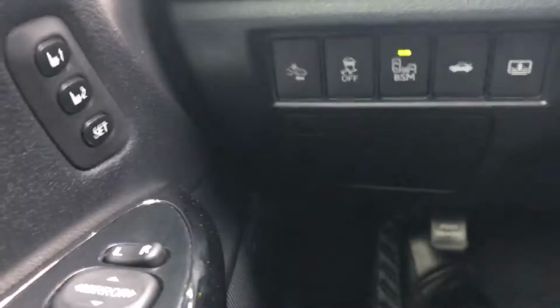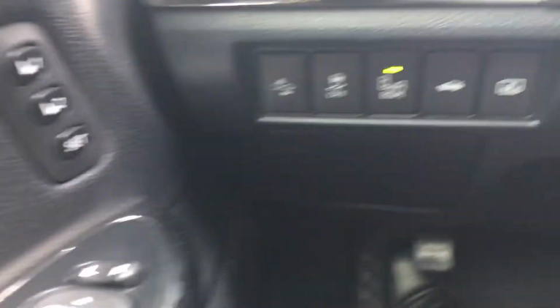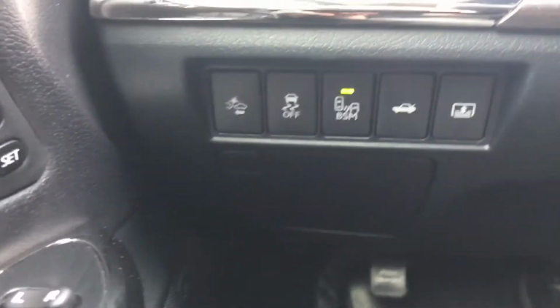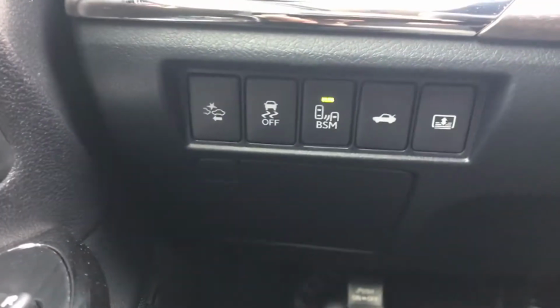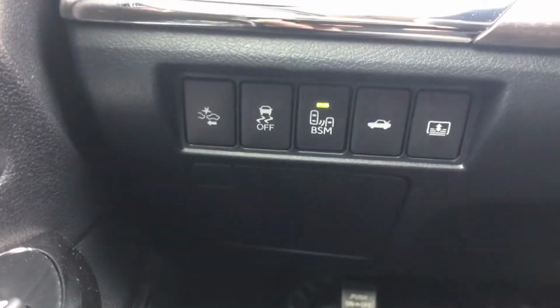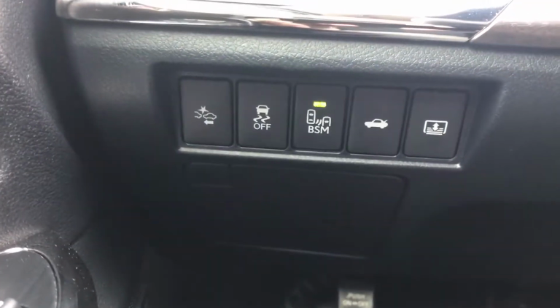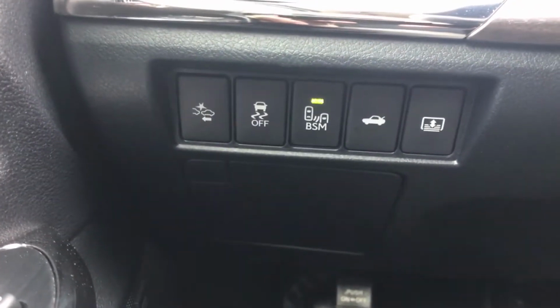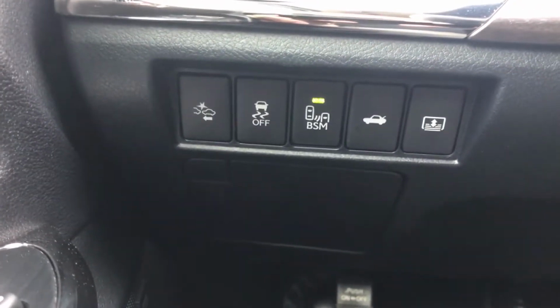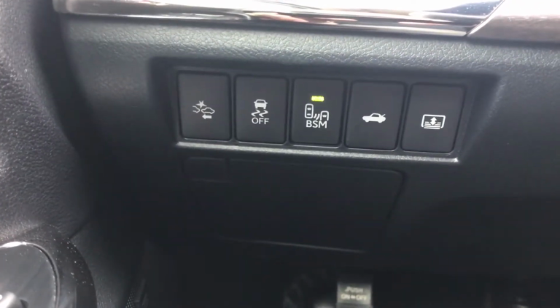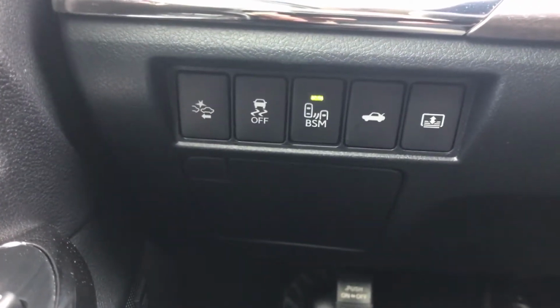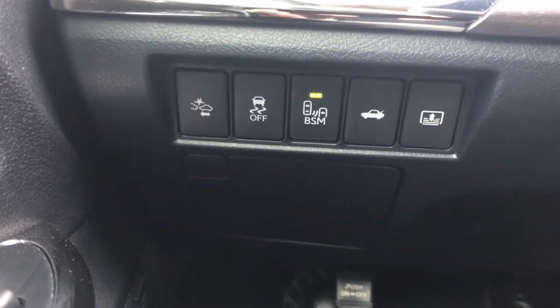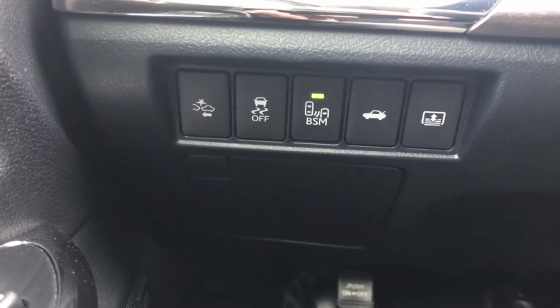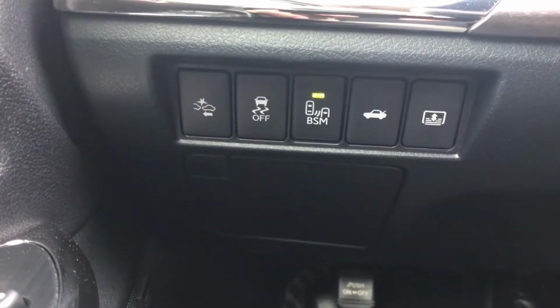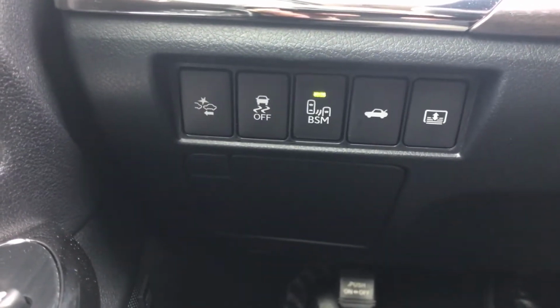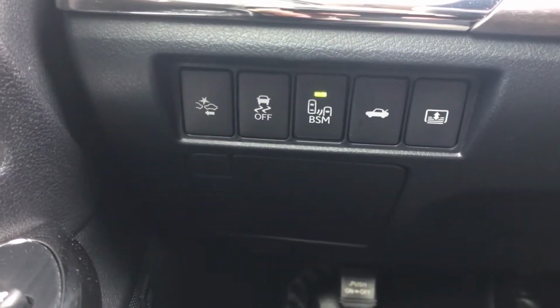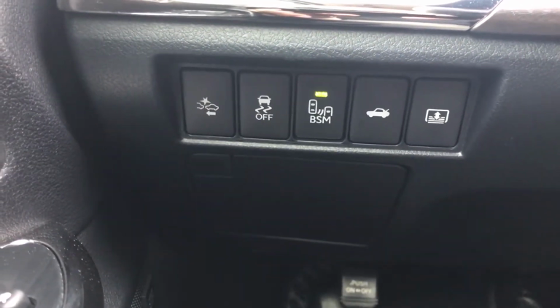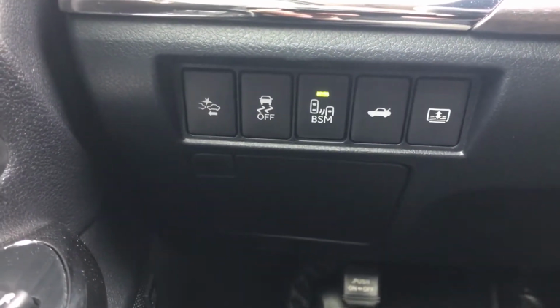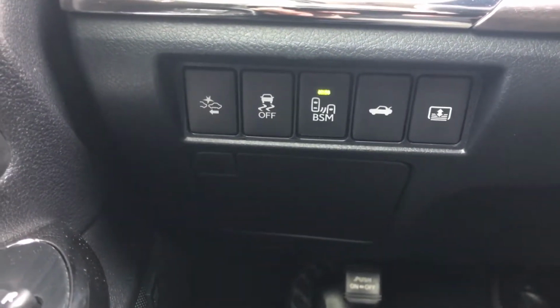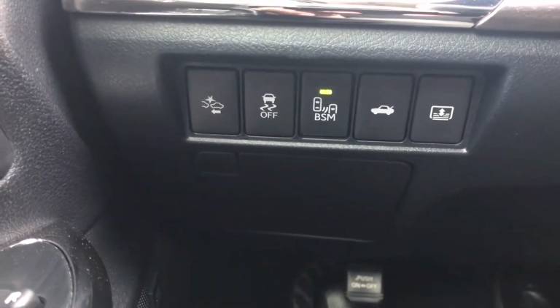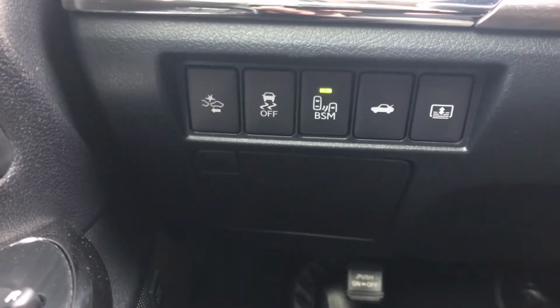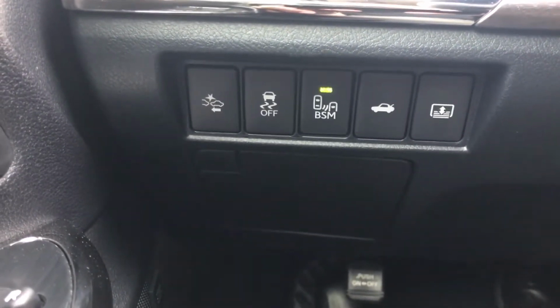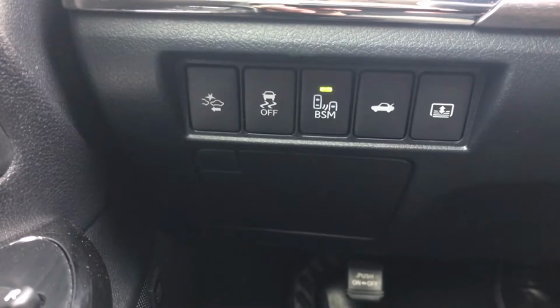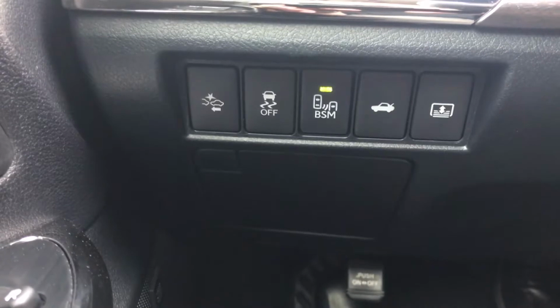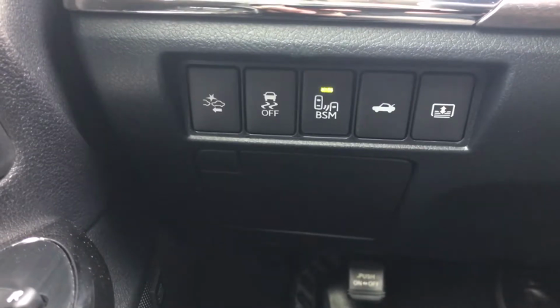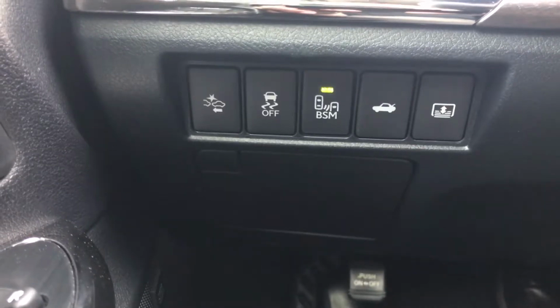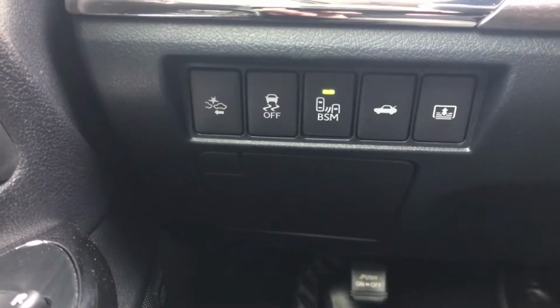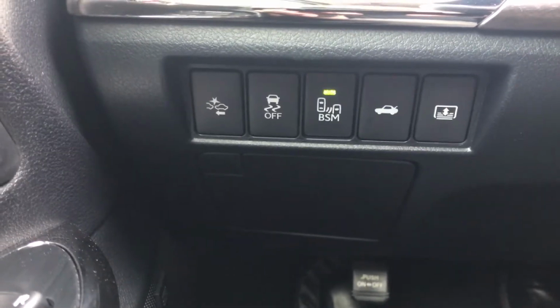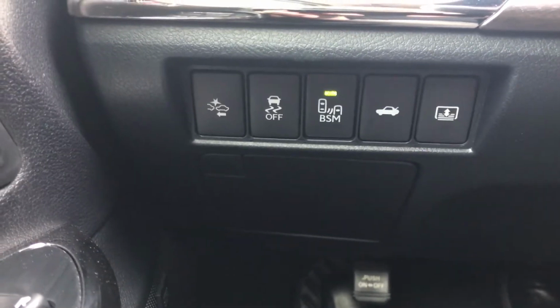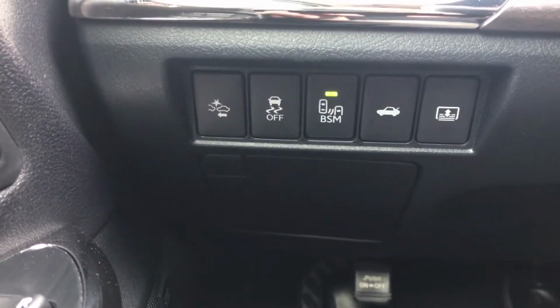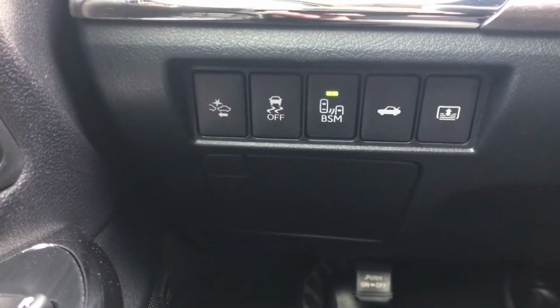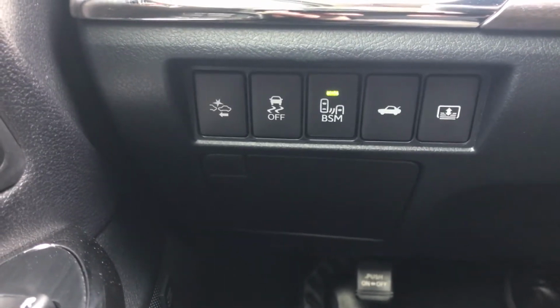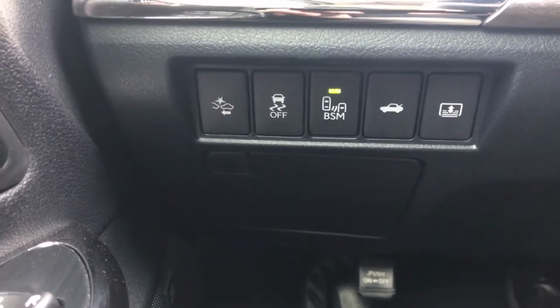It also comes with the blind spot monitoring. It will alert you when you are getting over into the next lane.